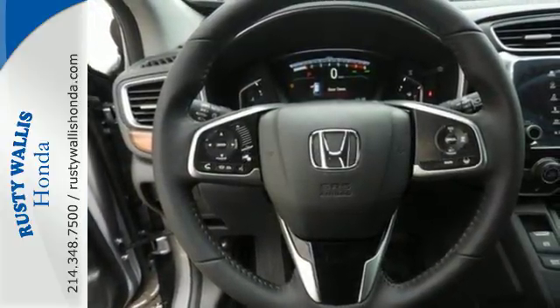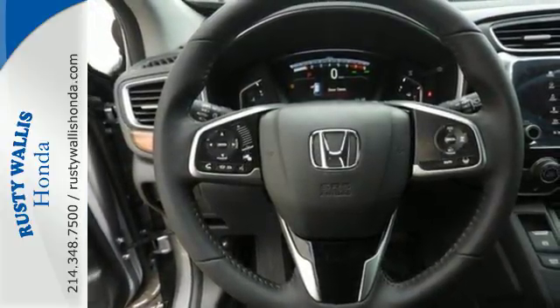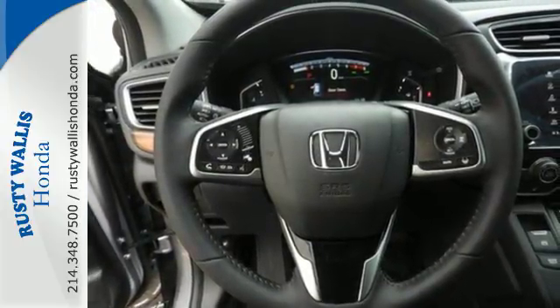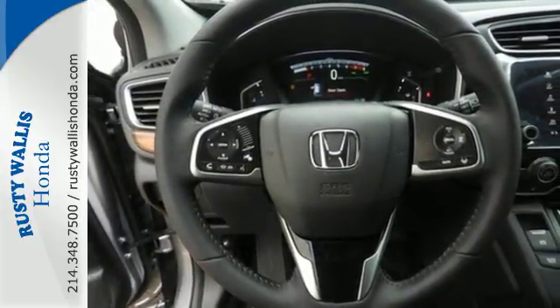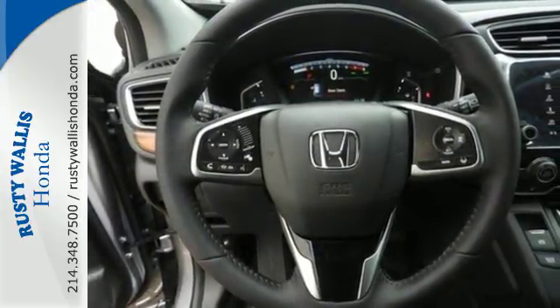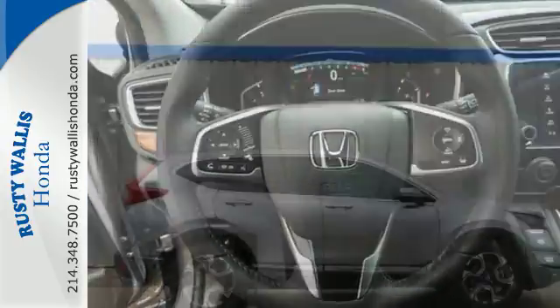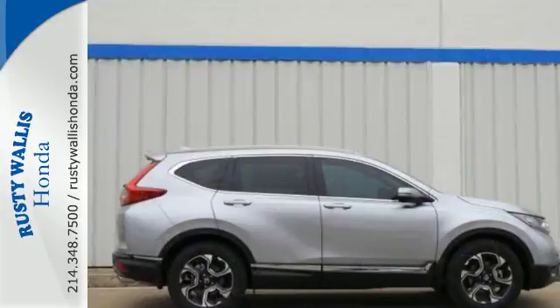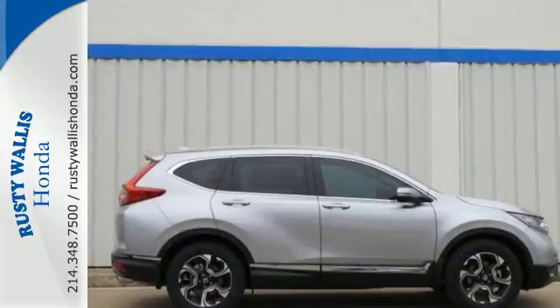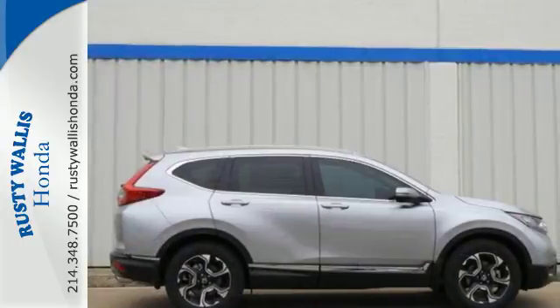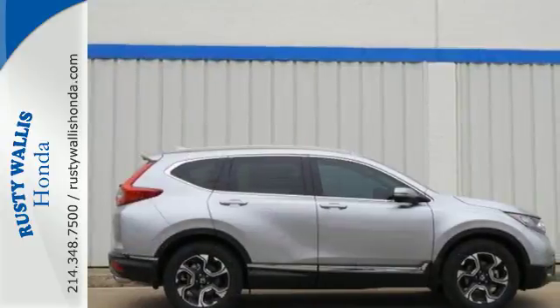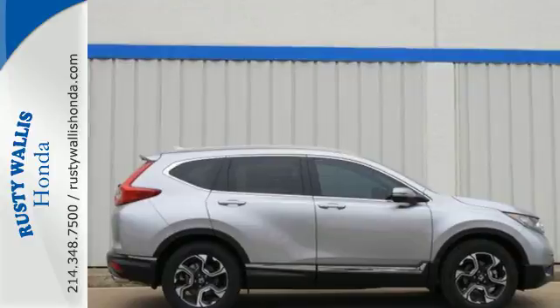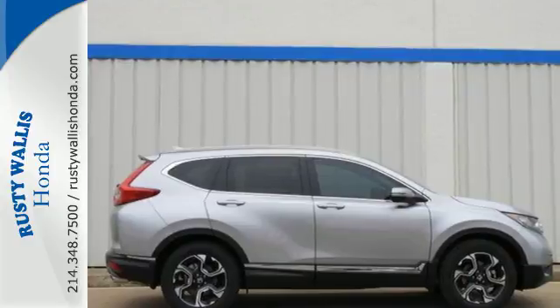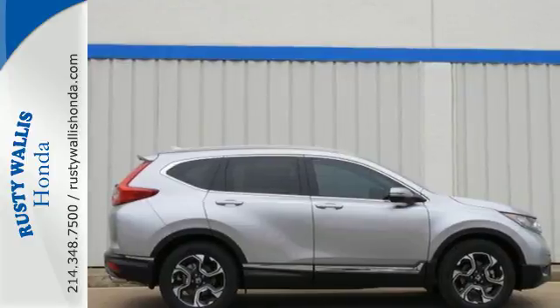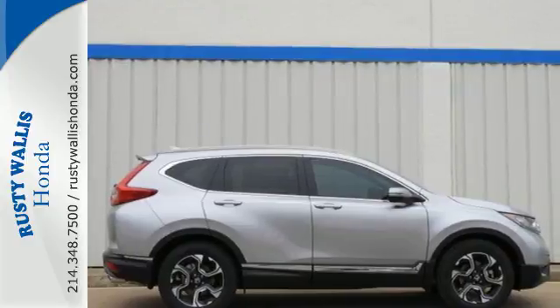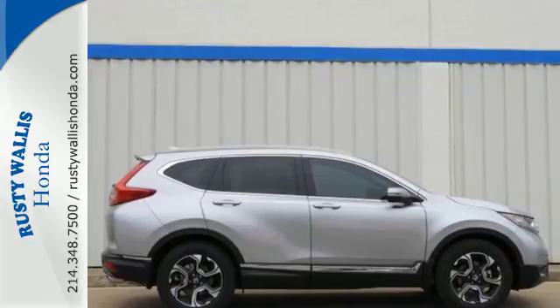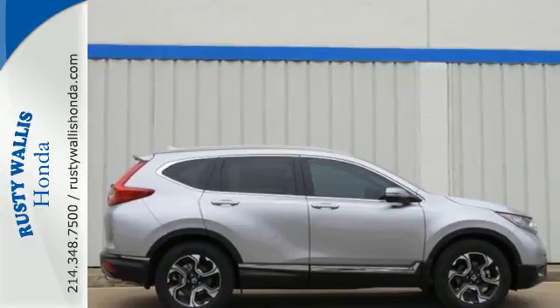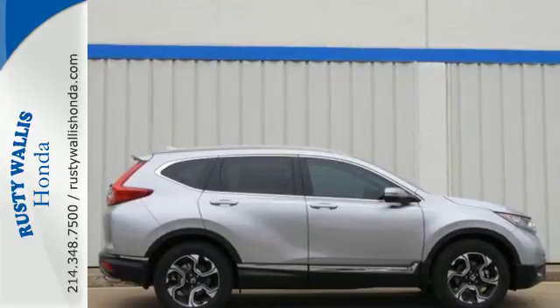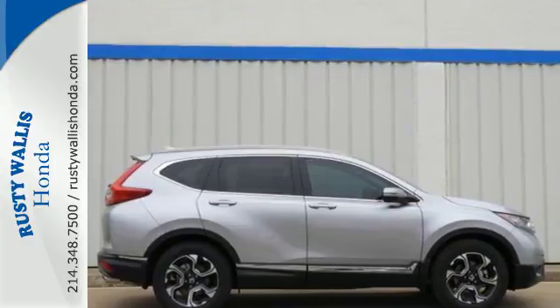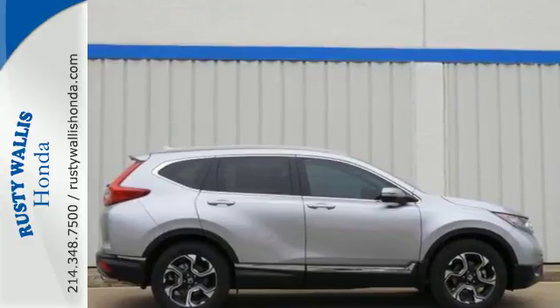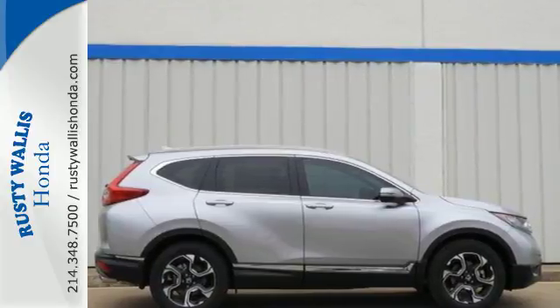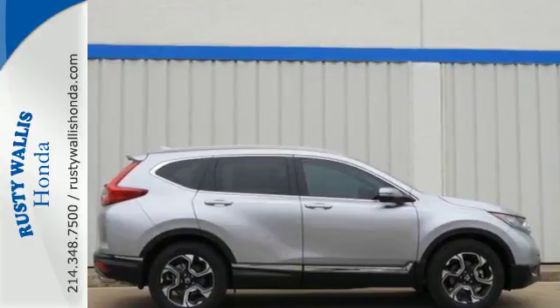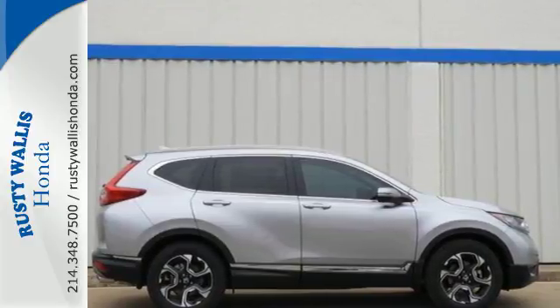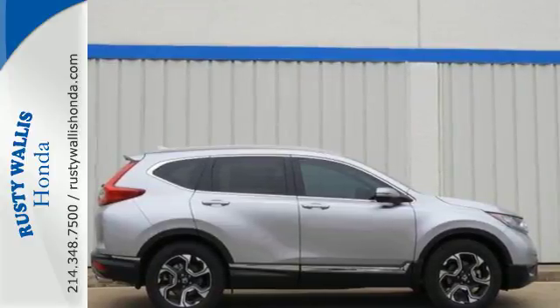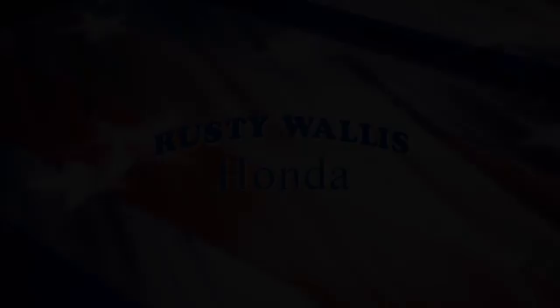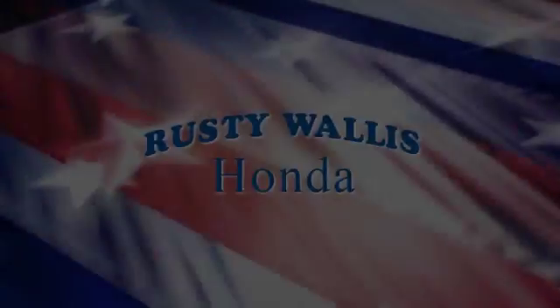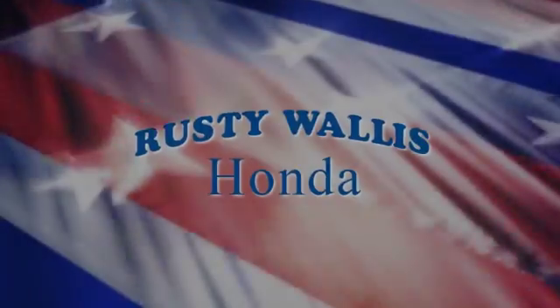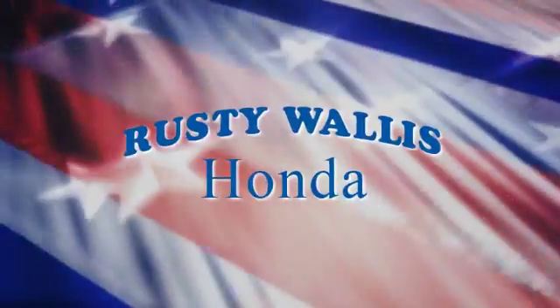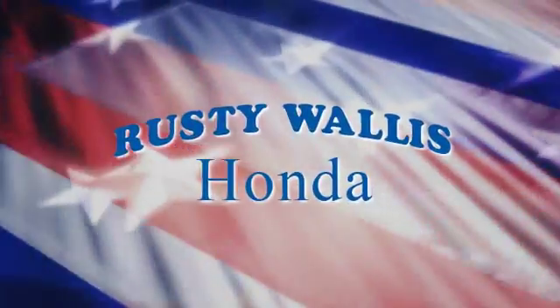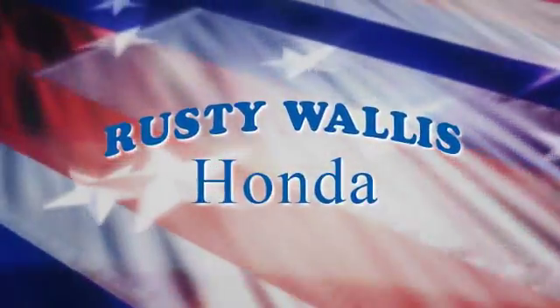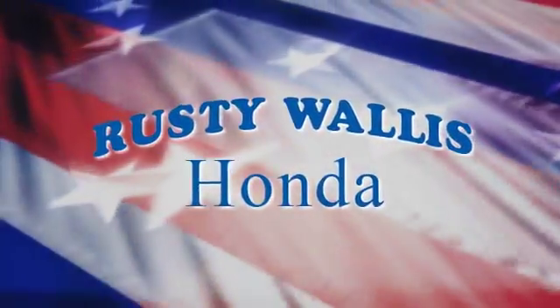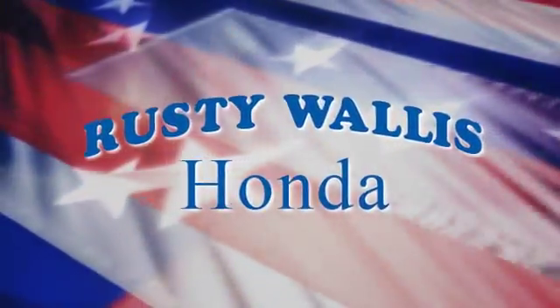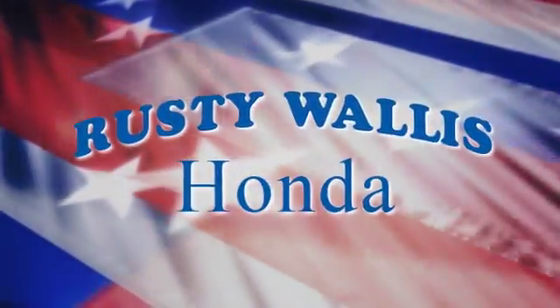Find Adventure. Take this CR-V for a test drive today at Rusty Wallace Honda.